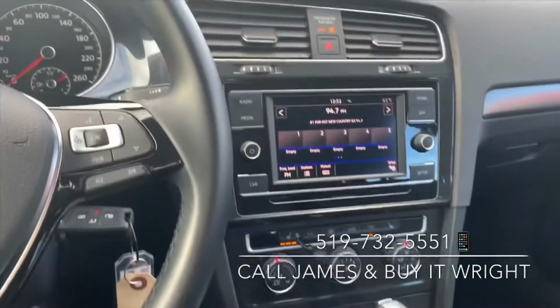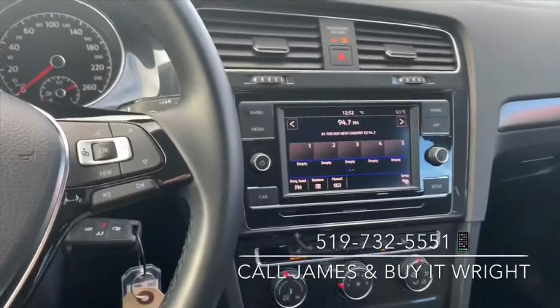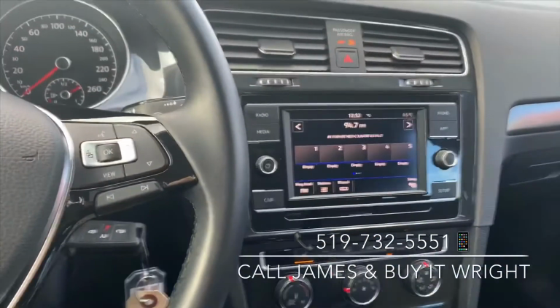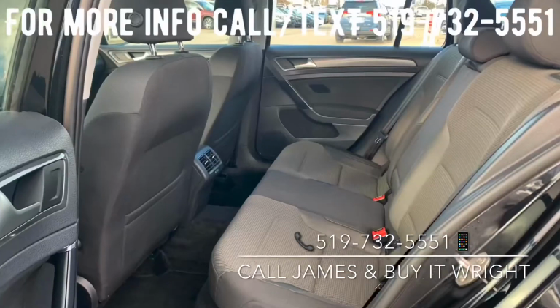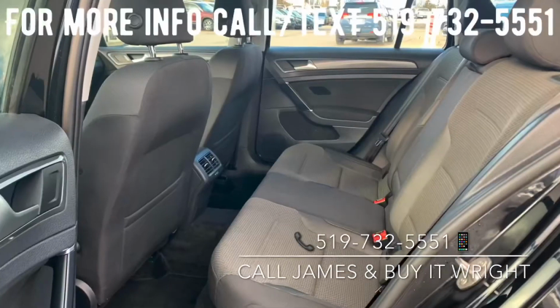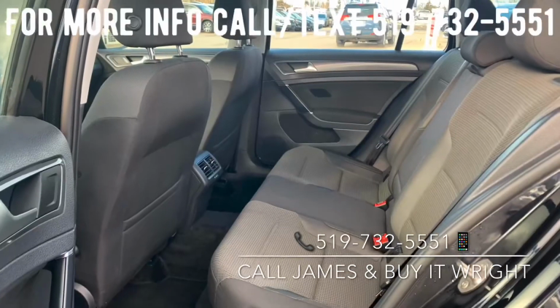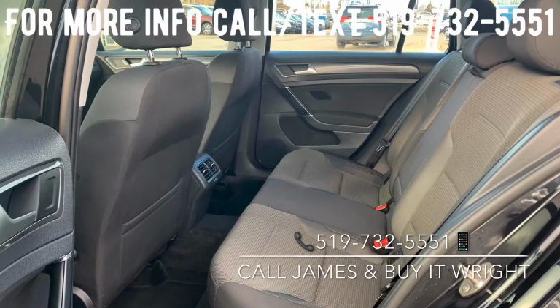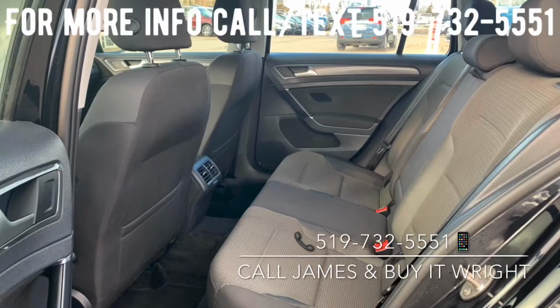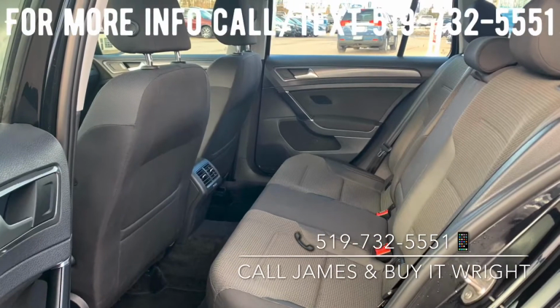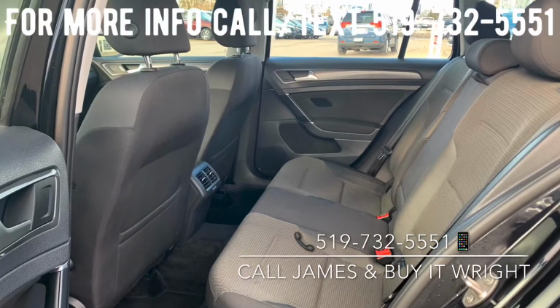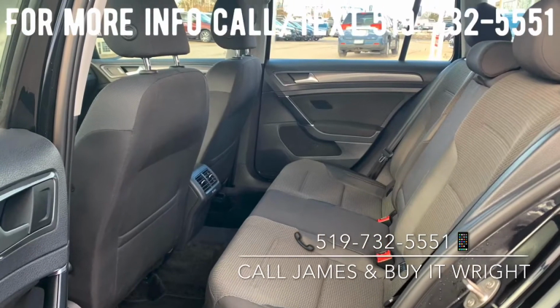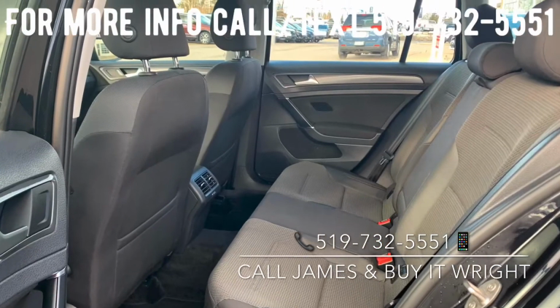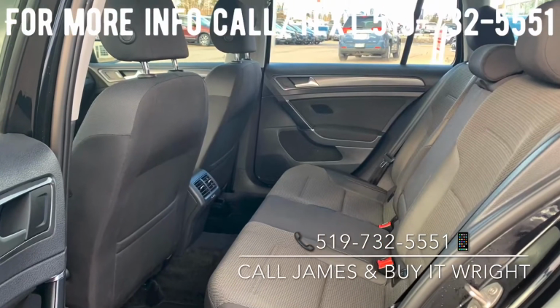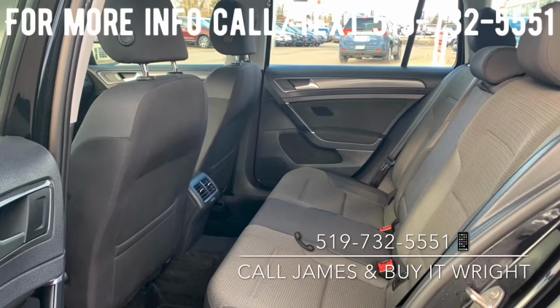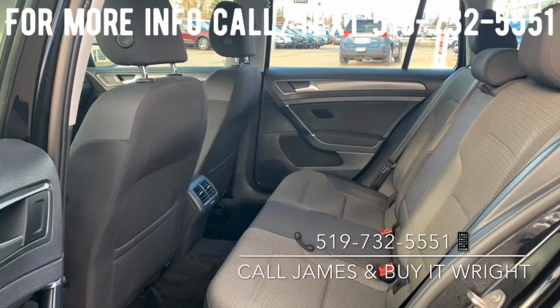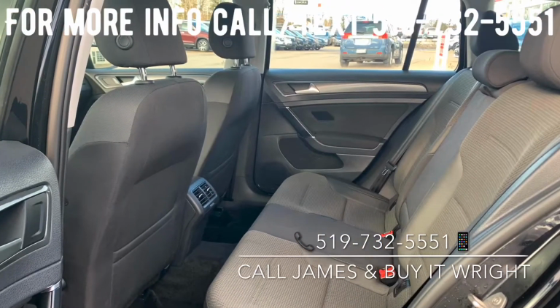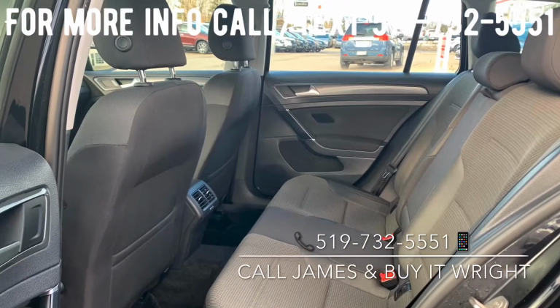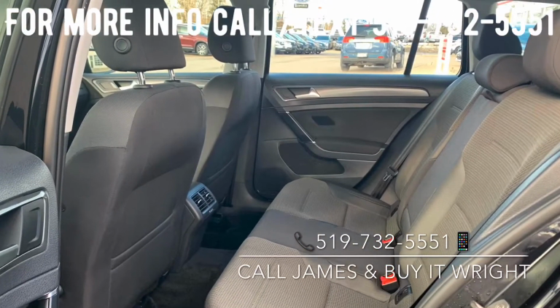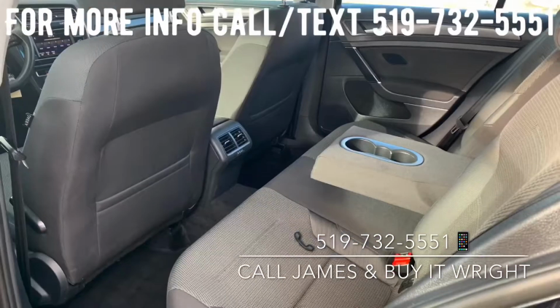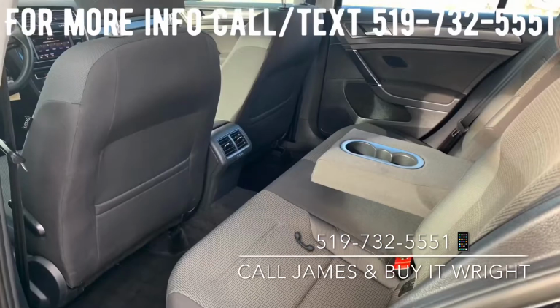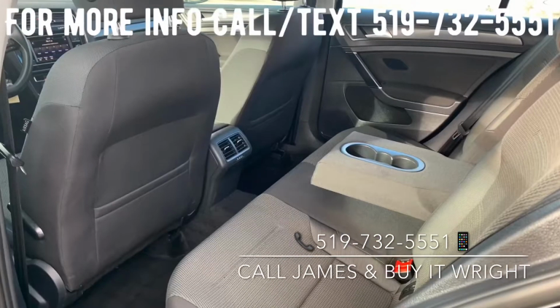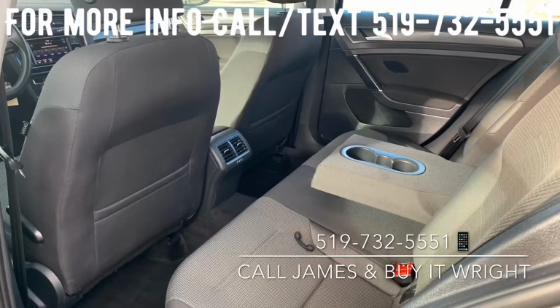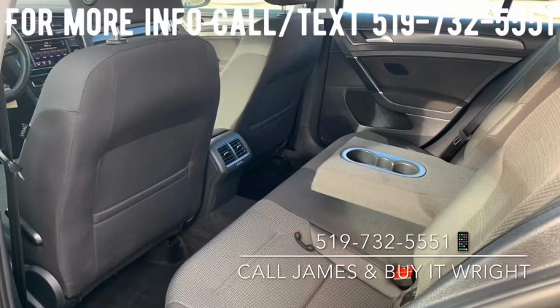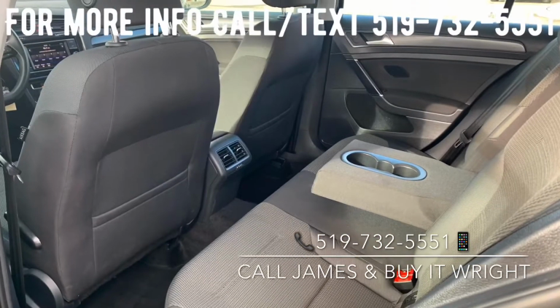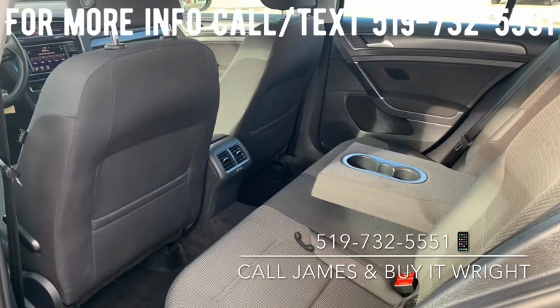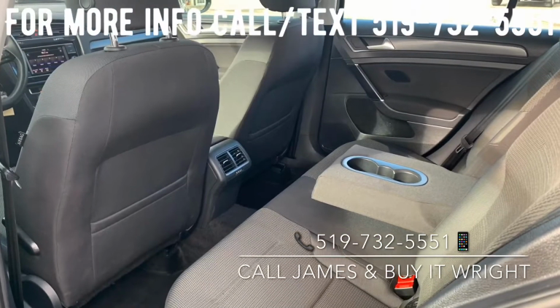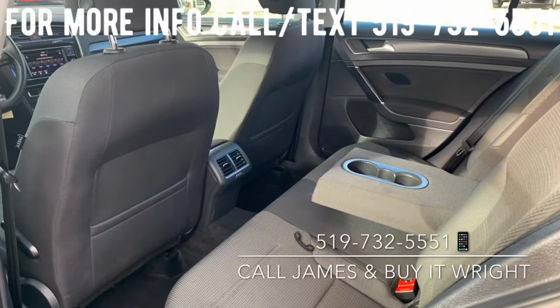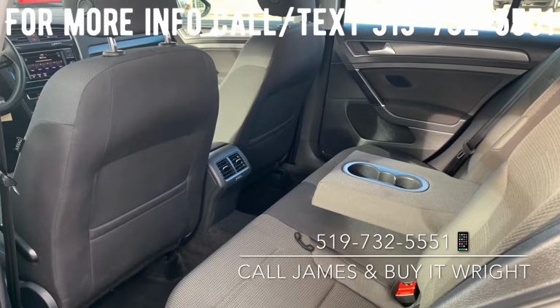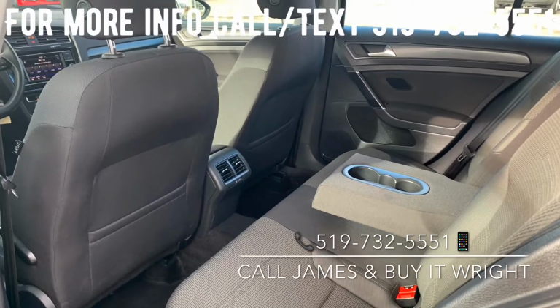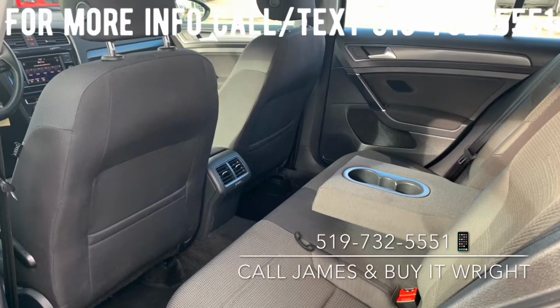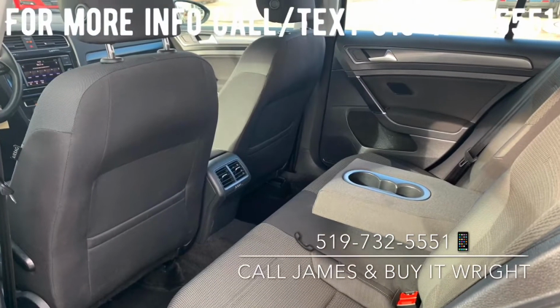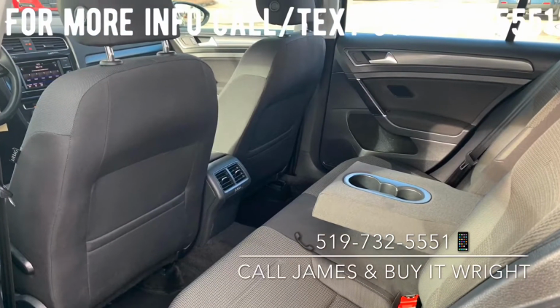The comfort continues in the back with loads of passenger space, rear AC vents, and a folding-down center armrest equipped with cupholders.